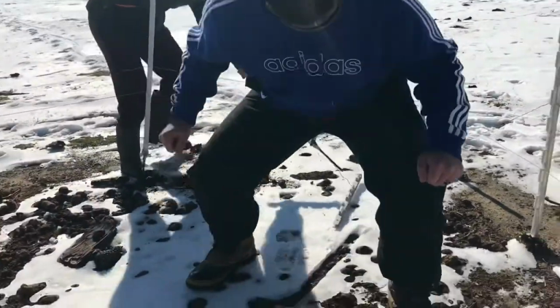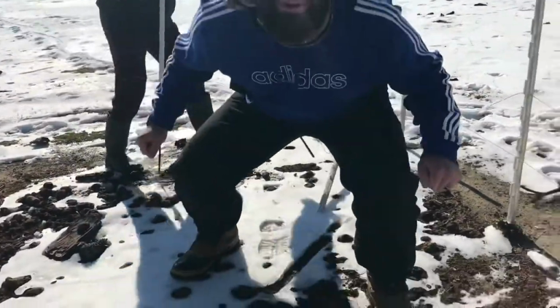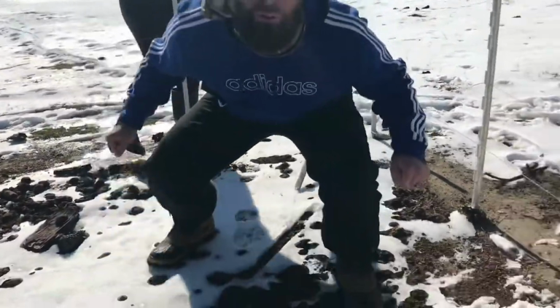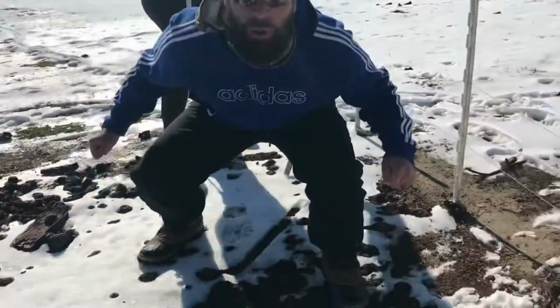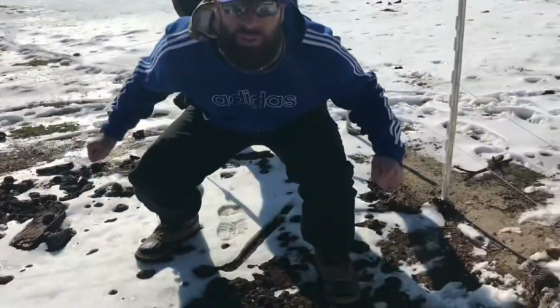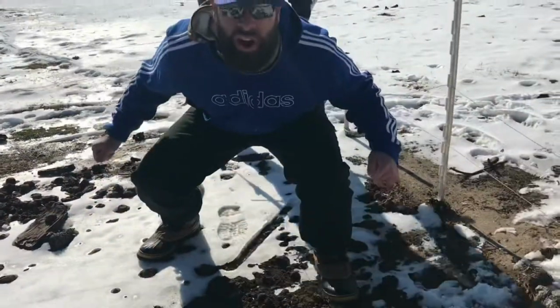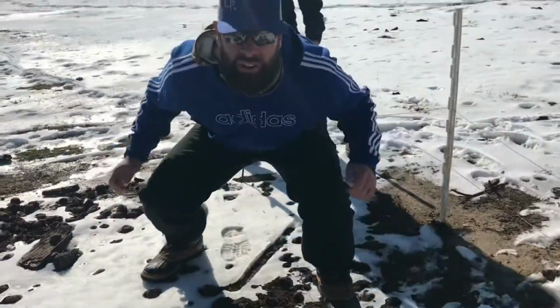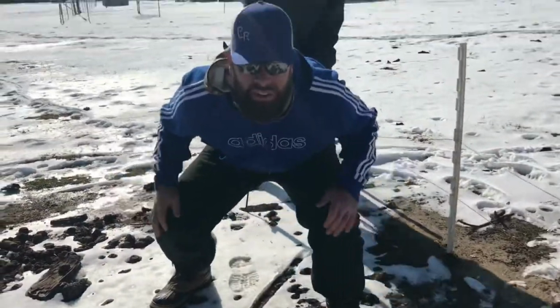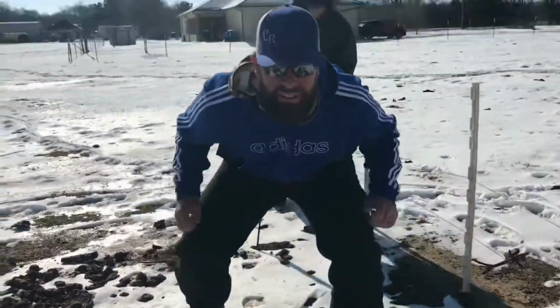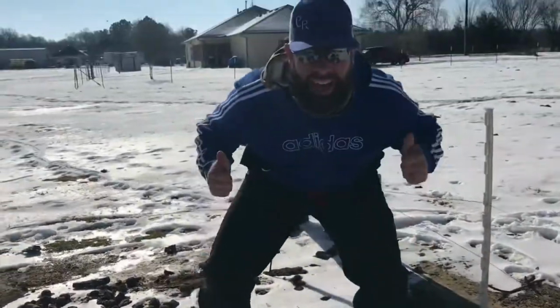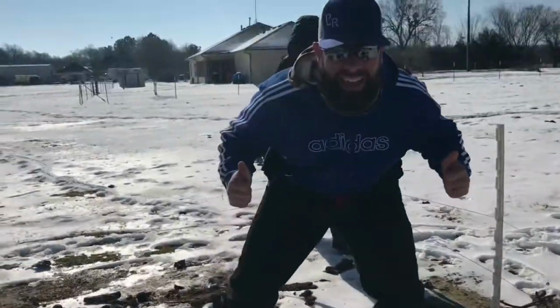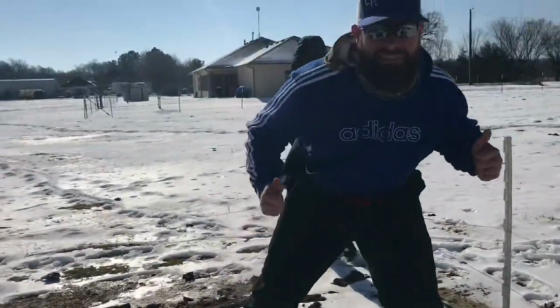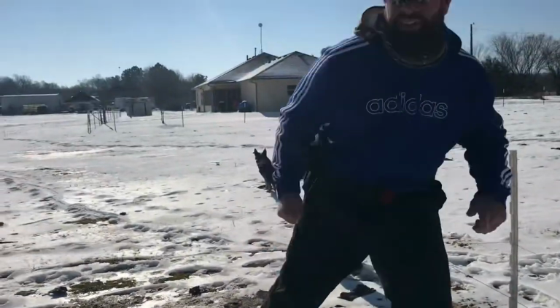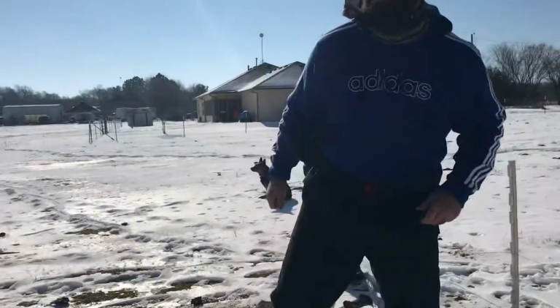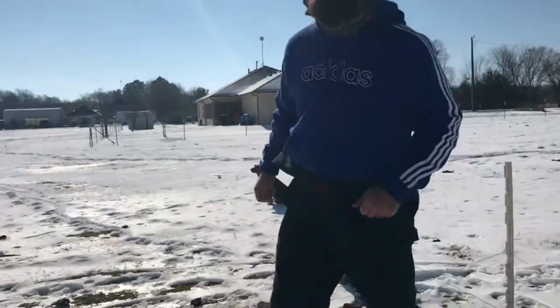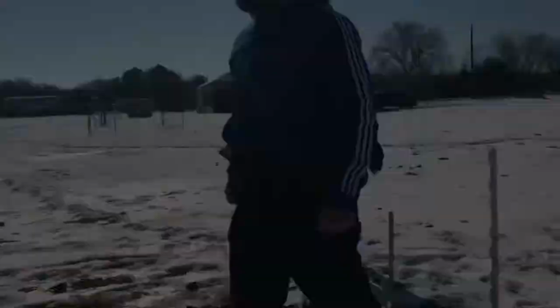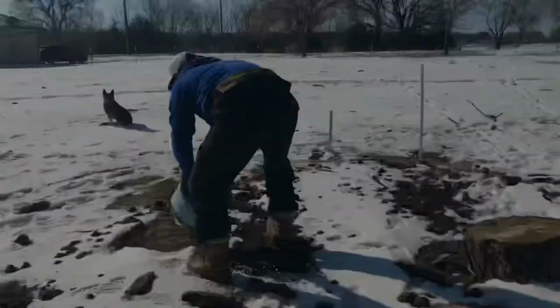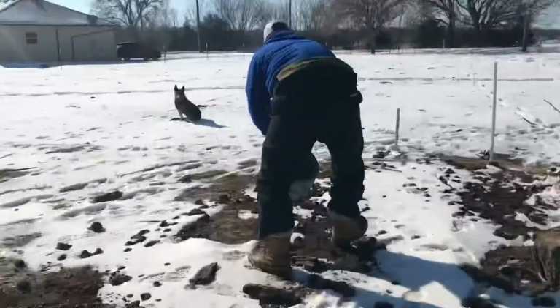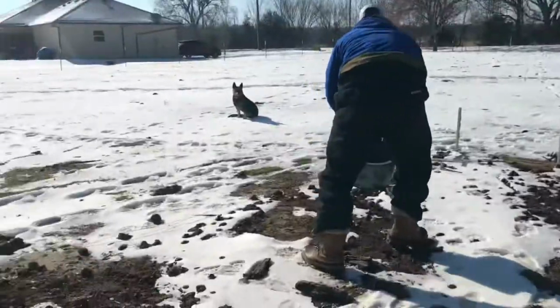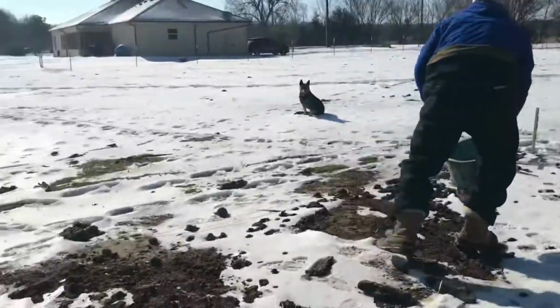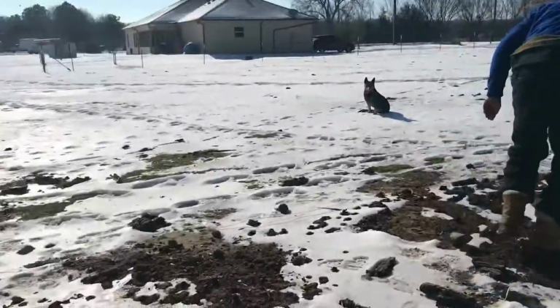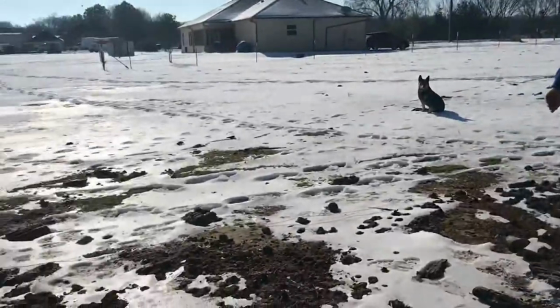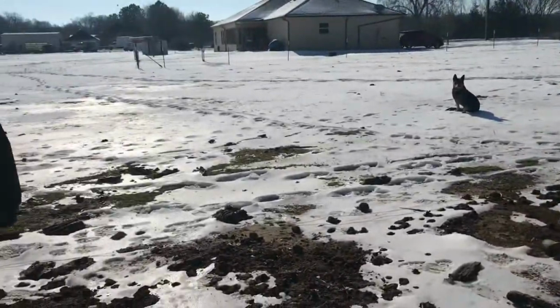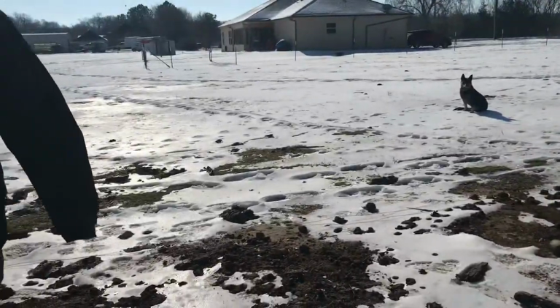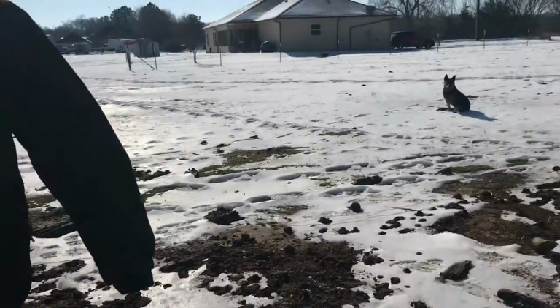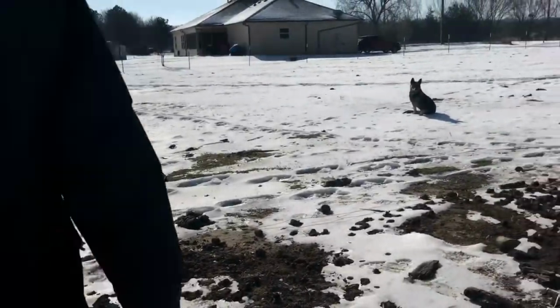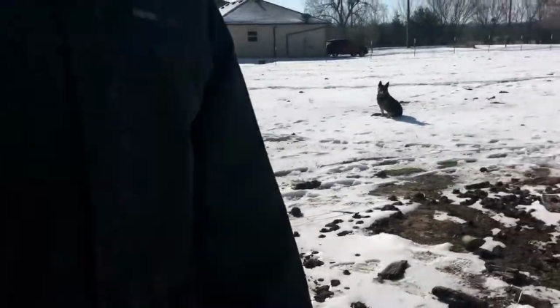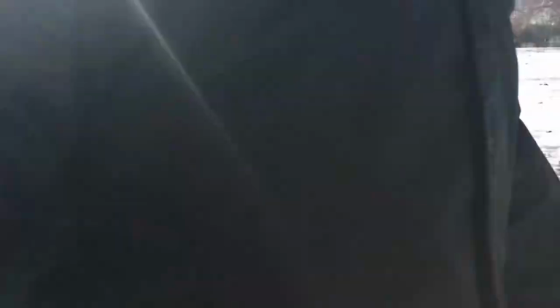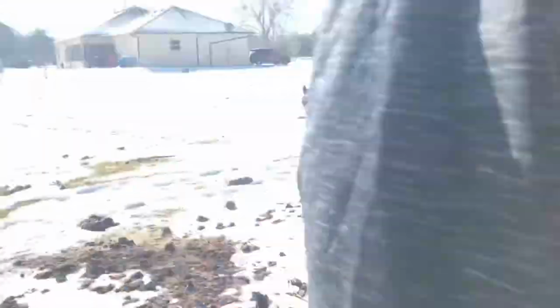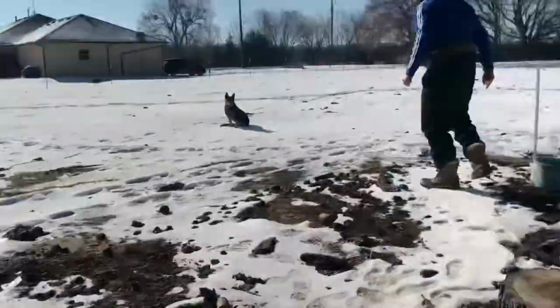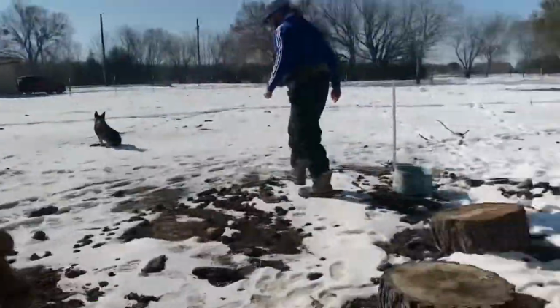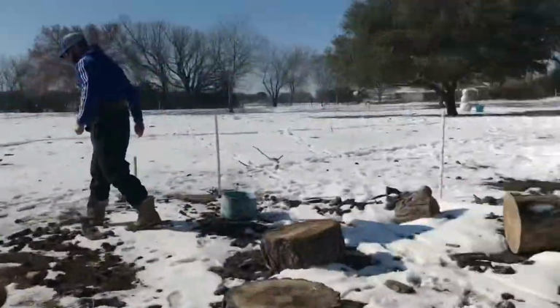Frozen ground — gotta love it. Alright, I'm going to go grab the feed real quick.